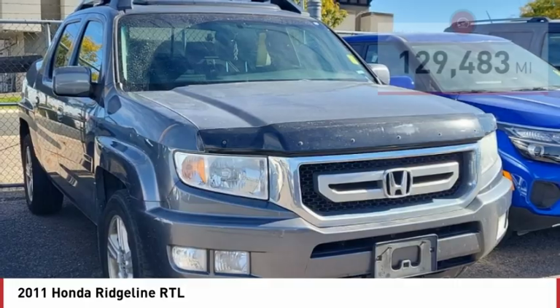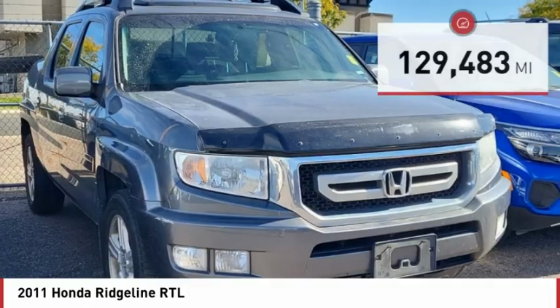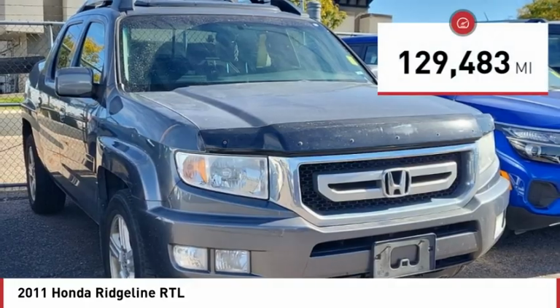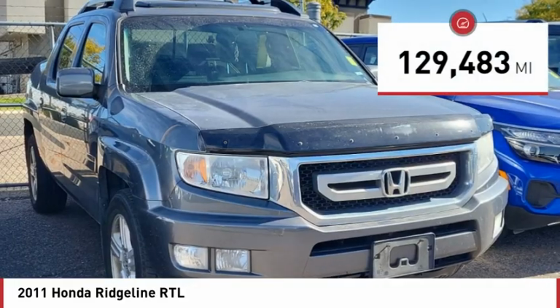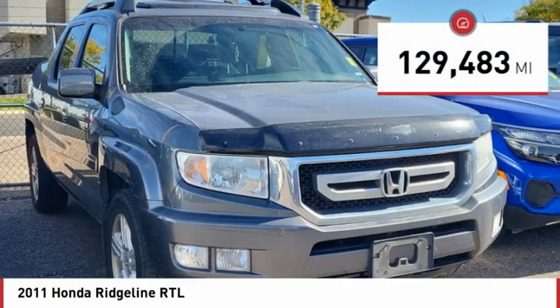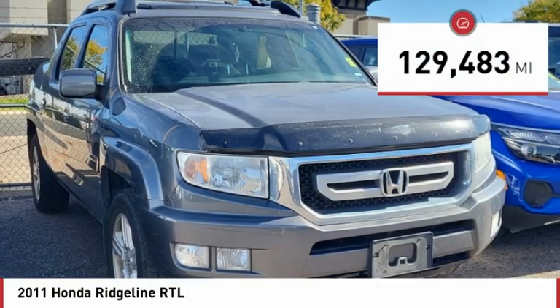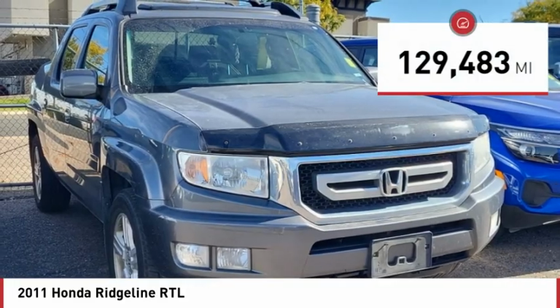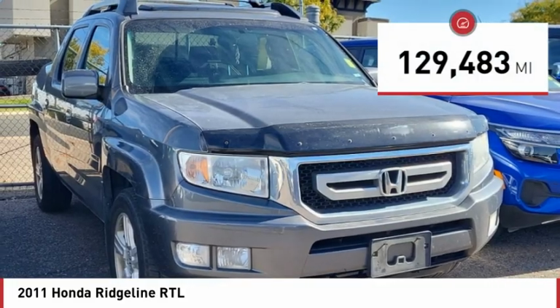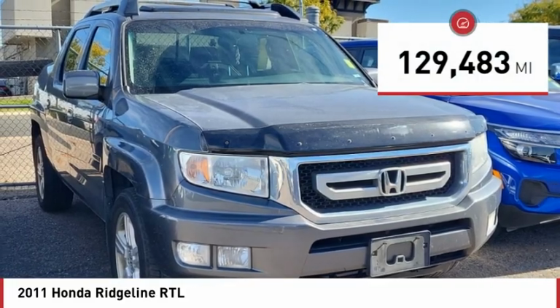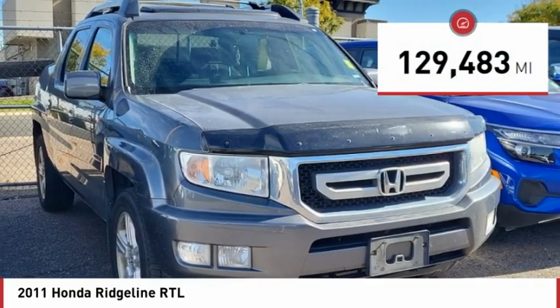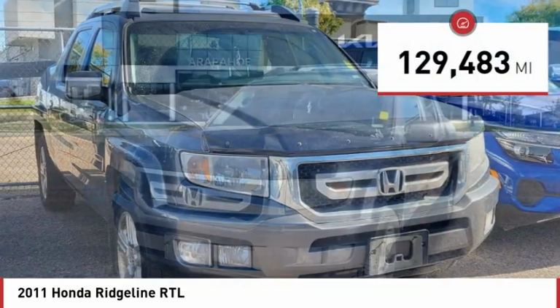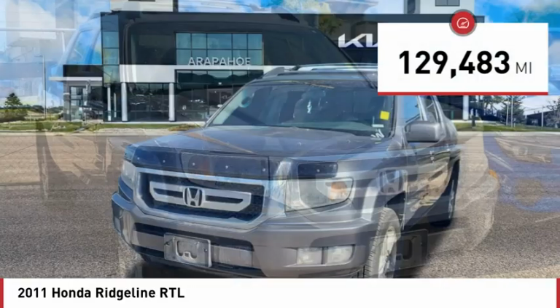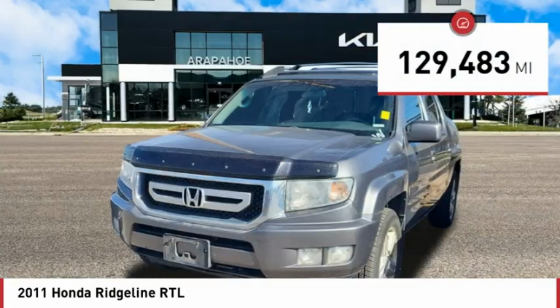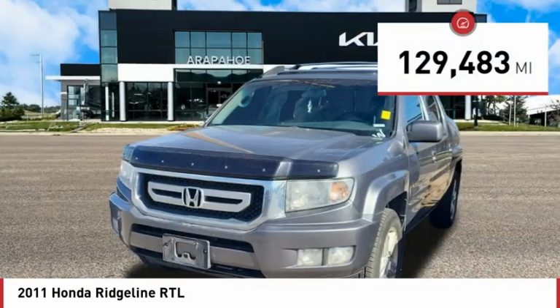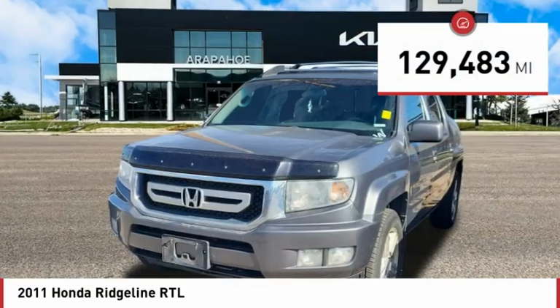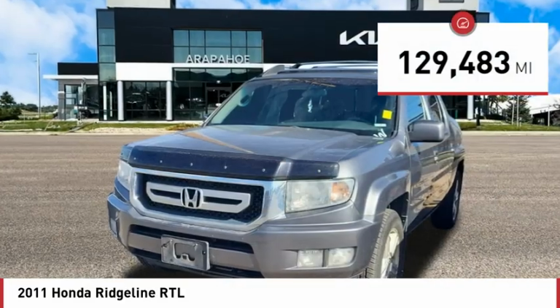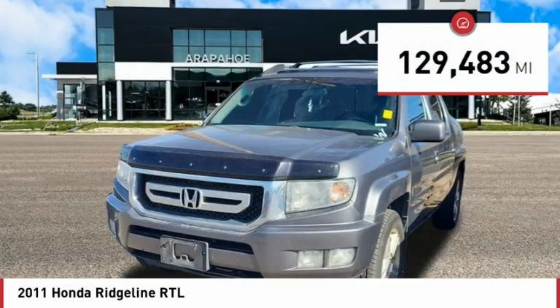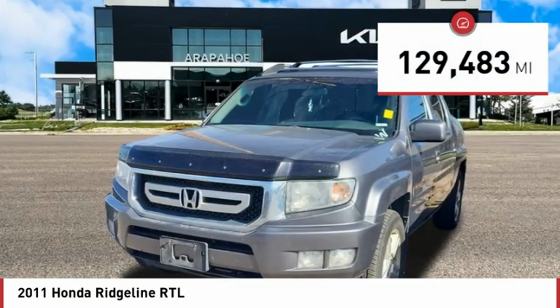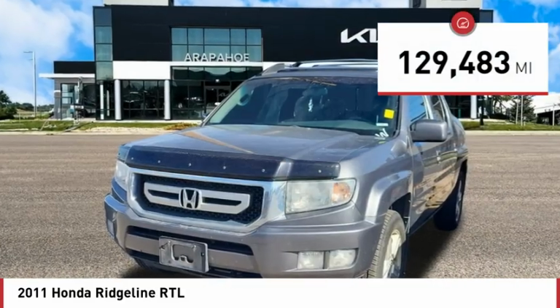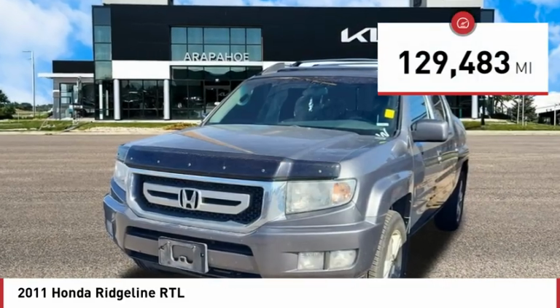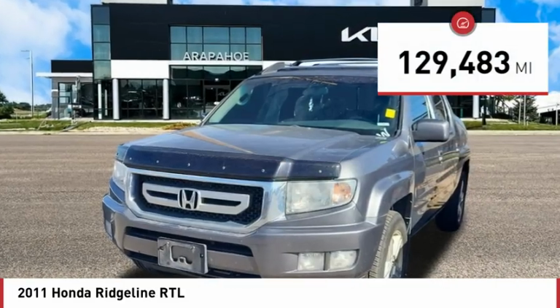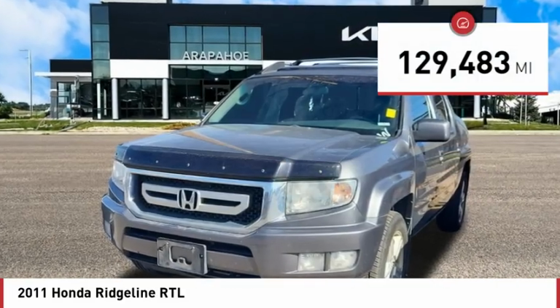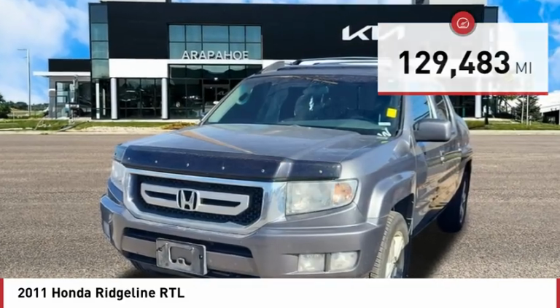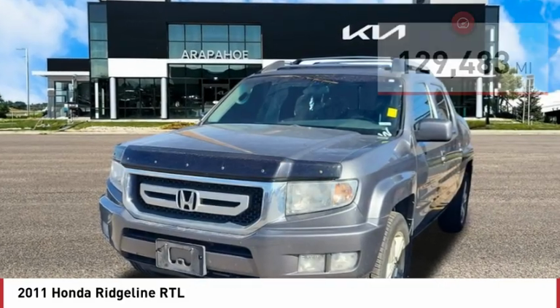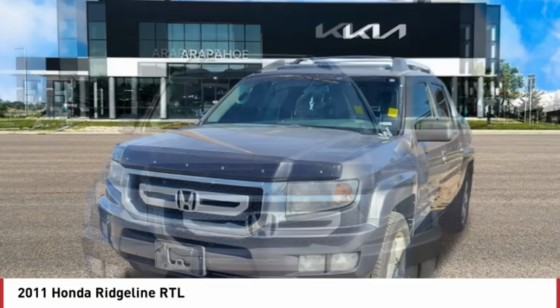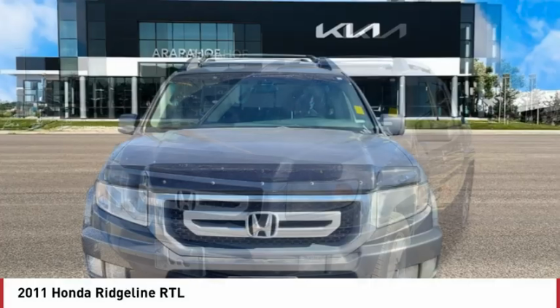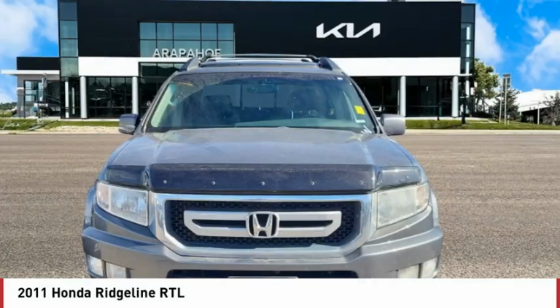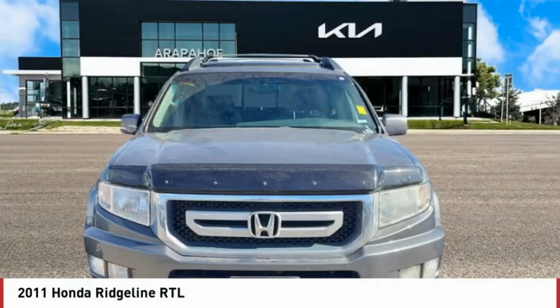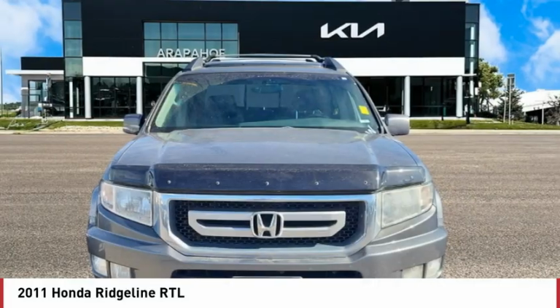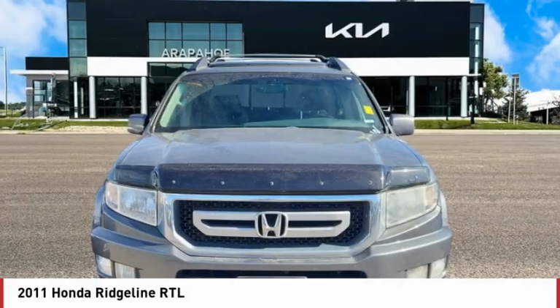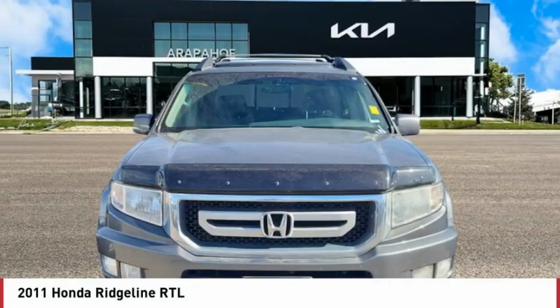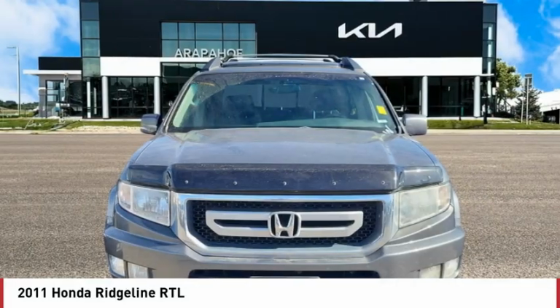This vehicle has less than 130,000 miles. Here are some of this vehicle's great options: 4-wheel drive,